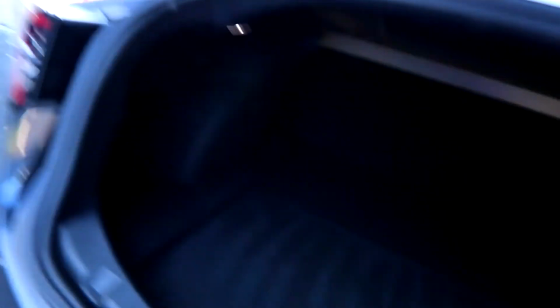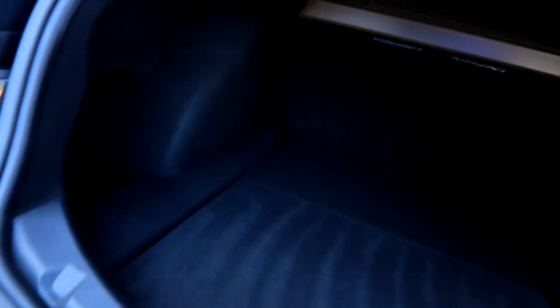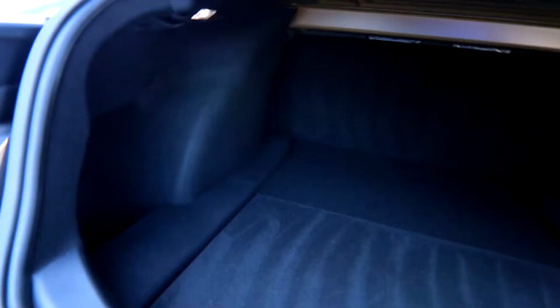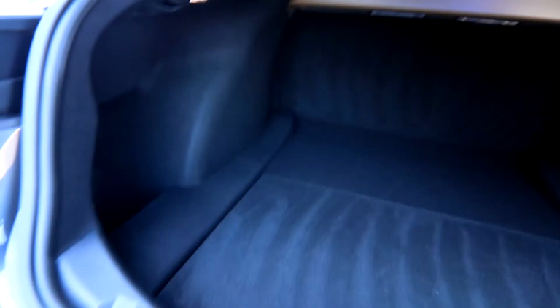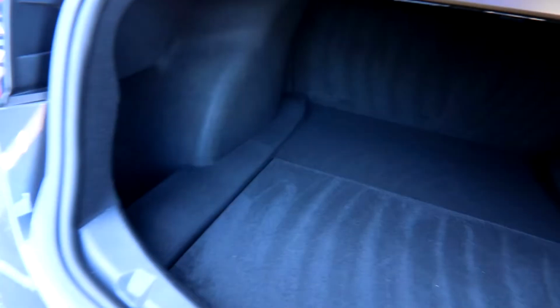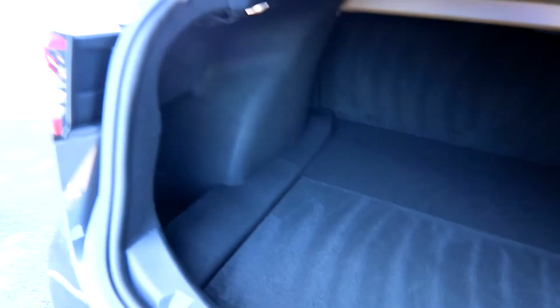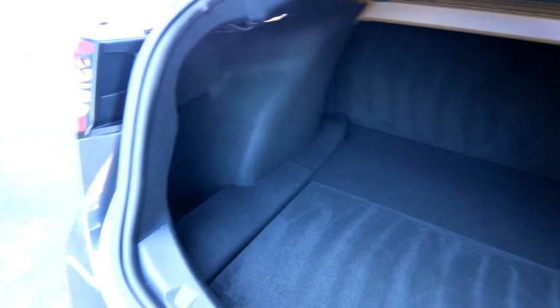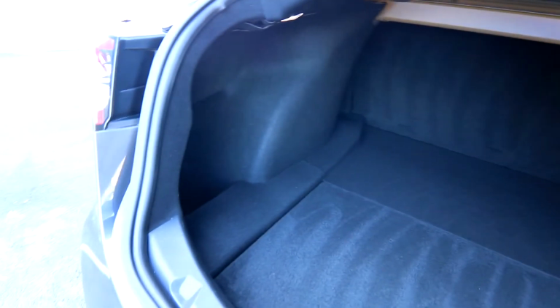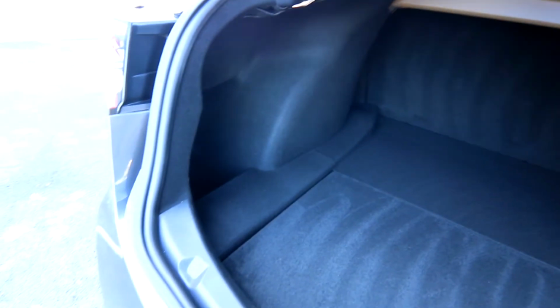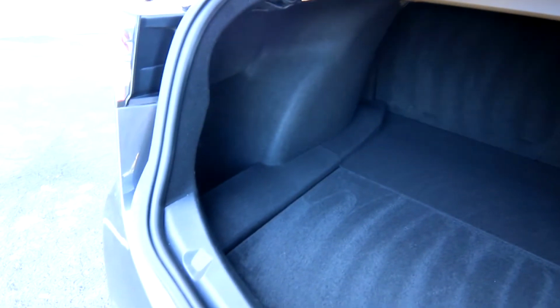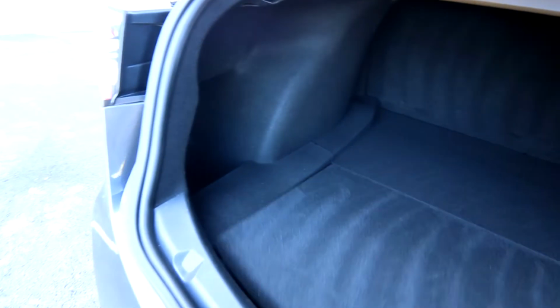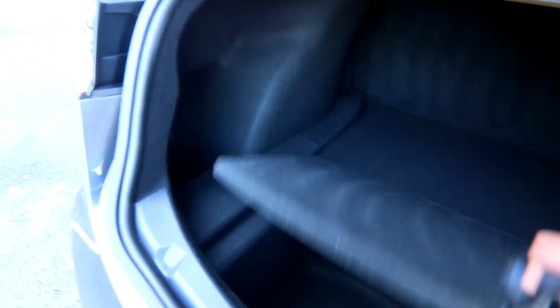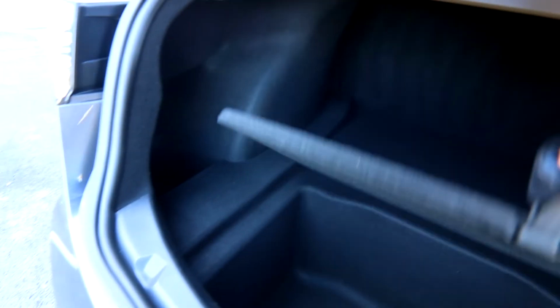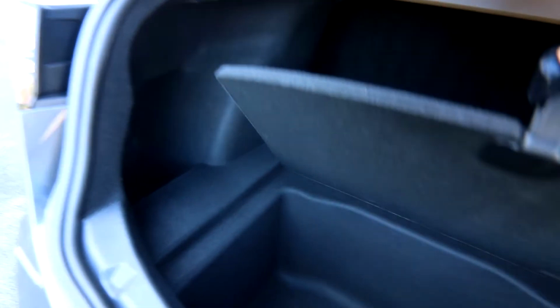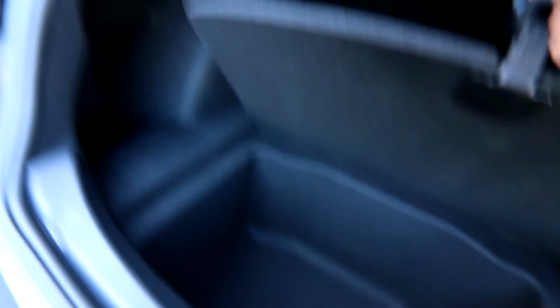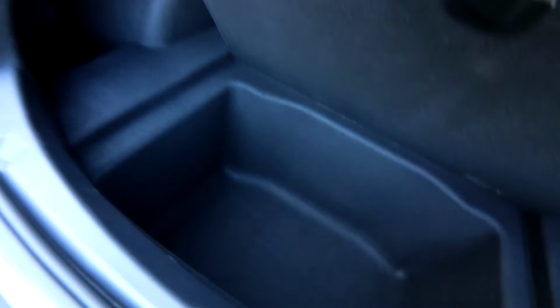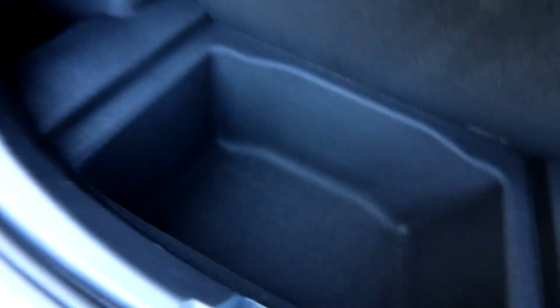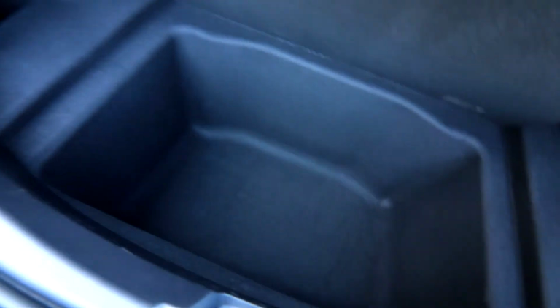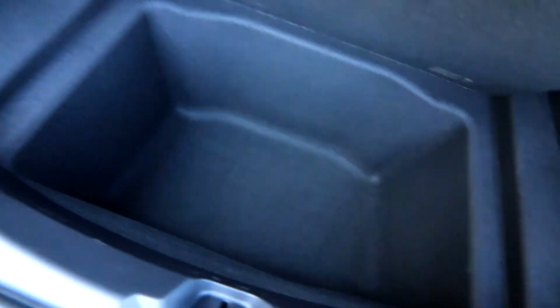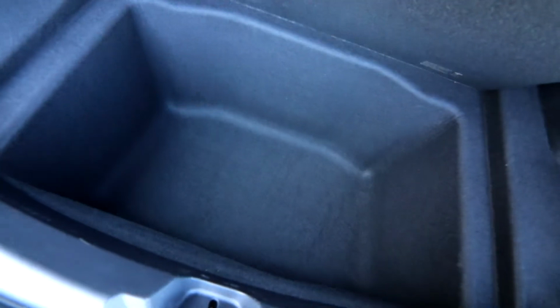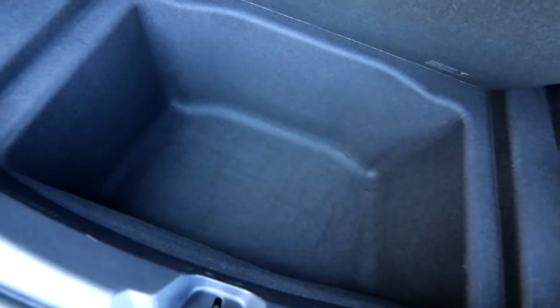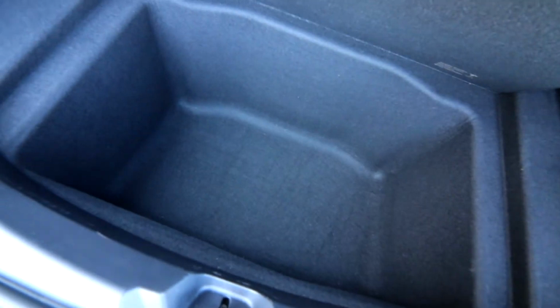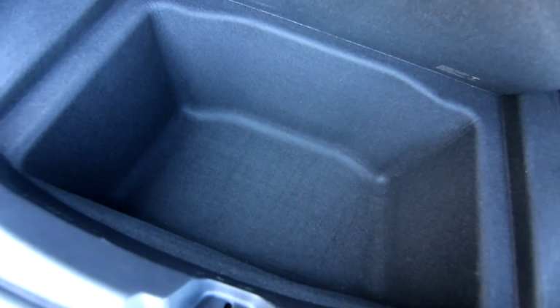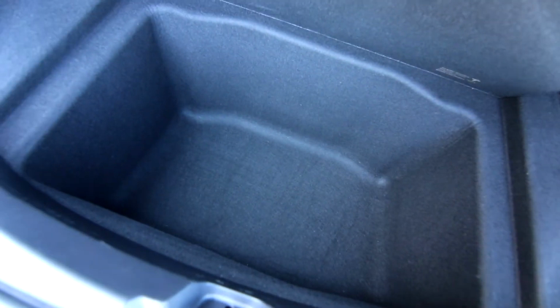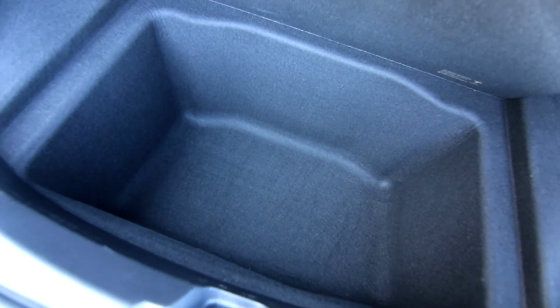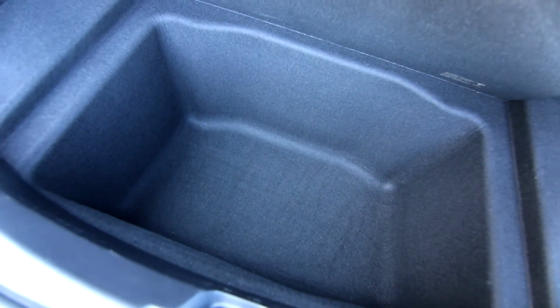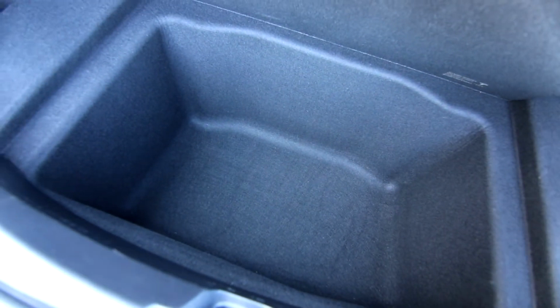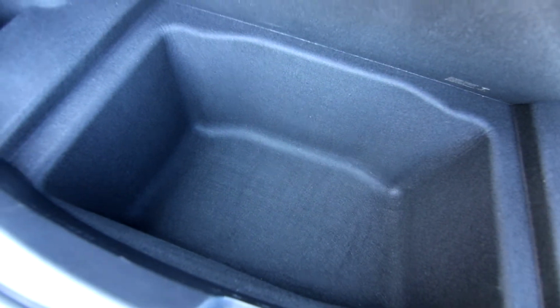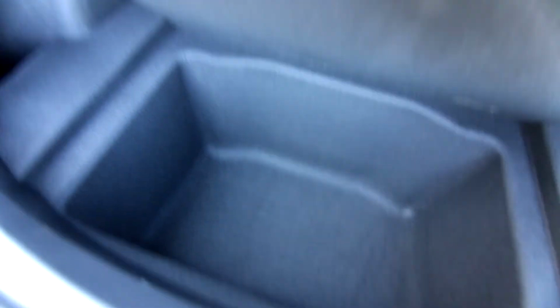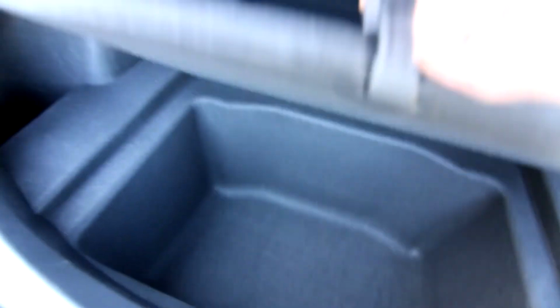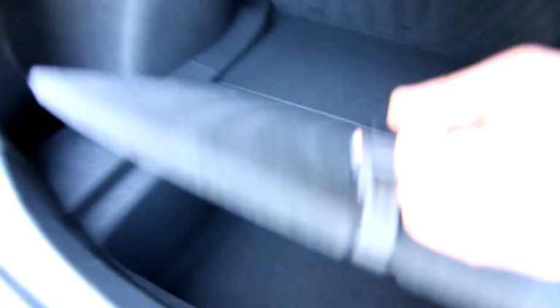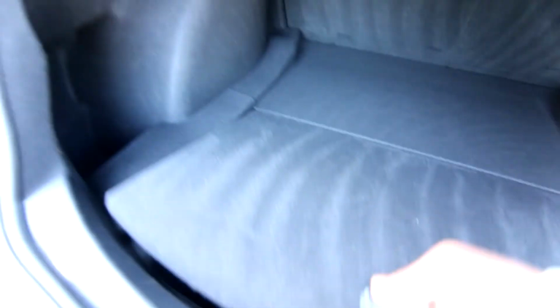Nice big trunk. And normally here you'd have a gas tank, but in the Model 3 you get even more storage.